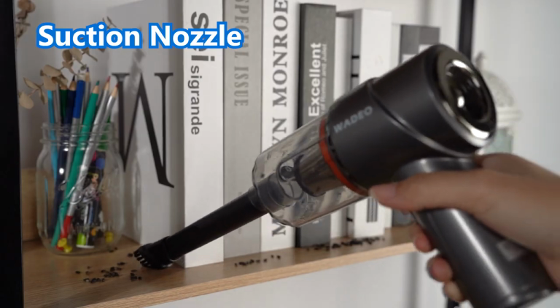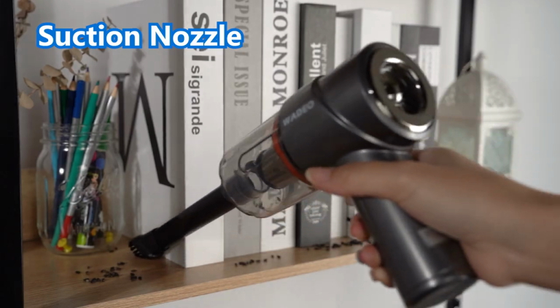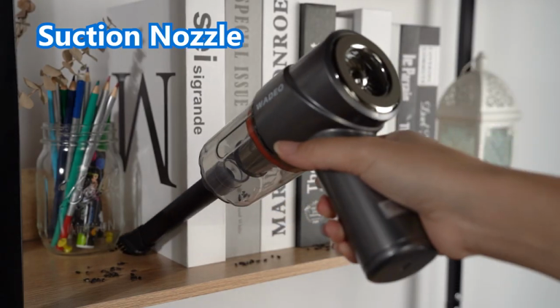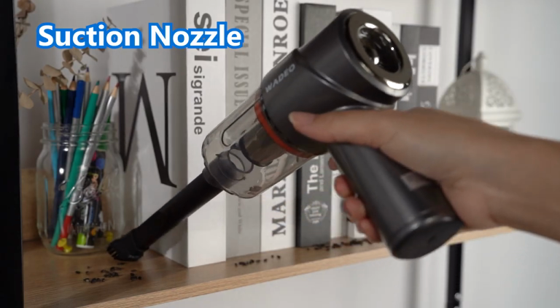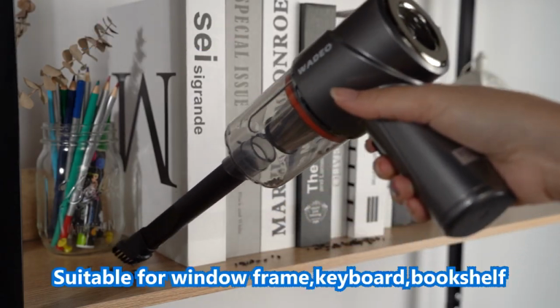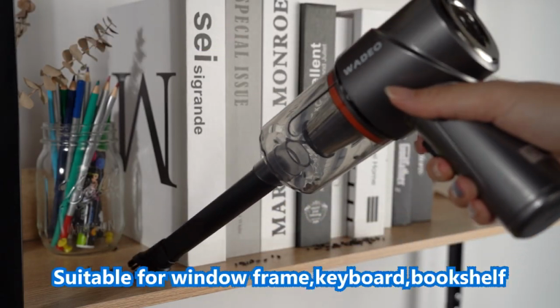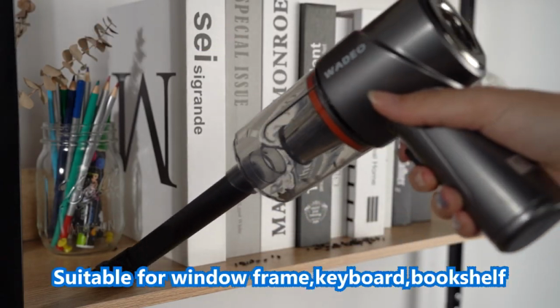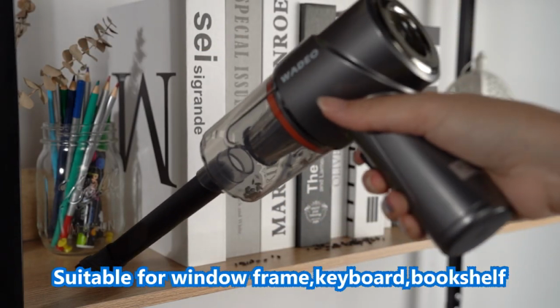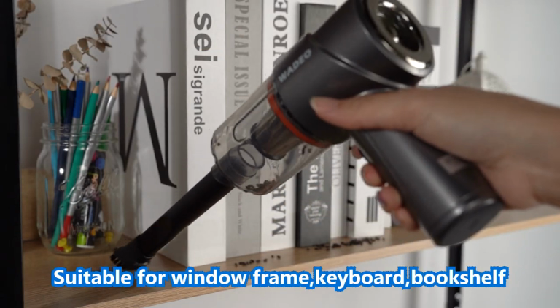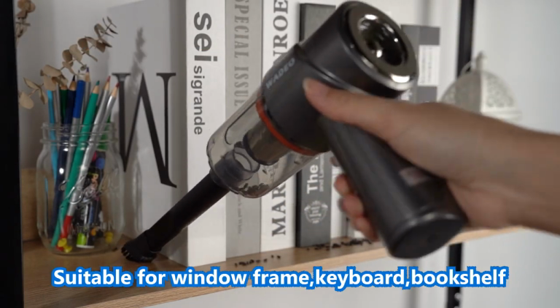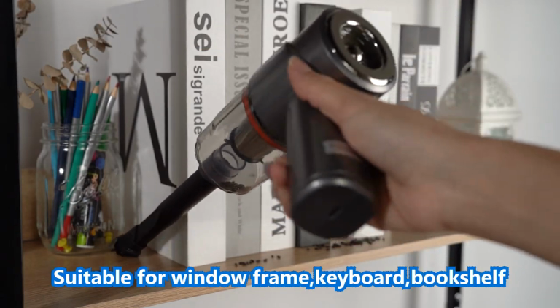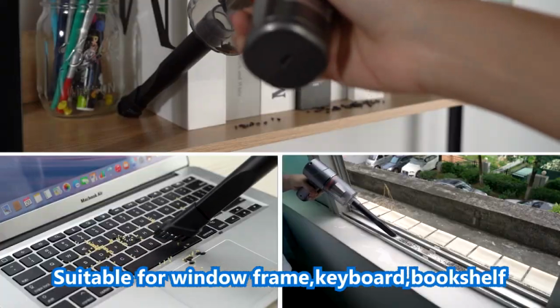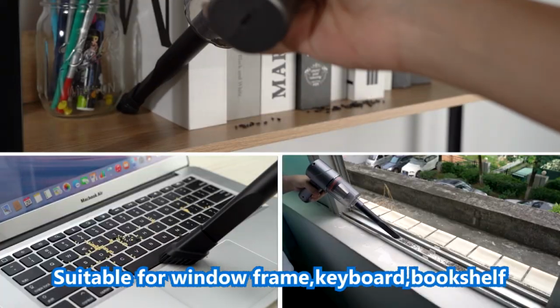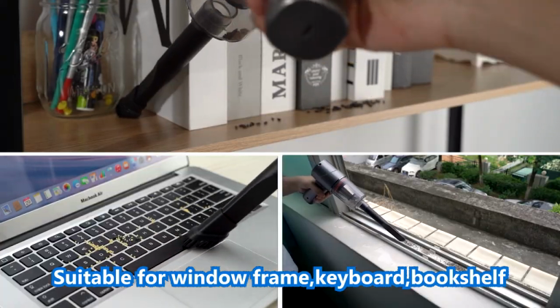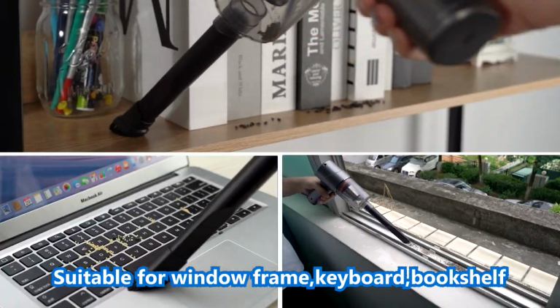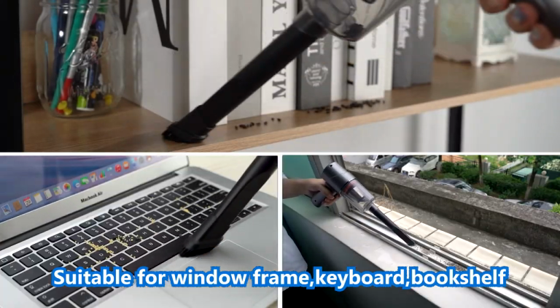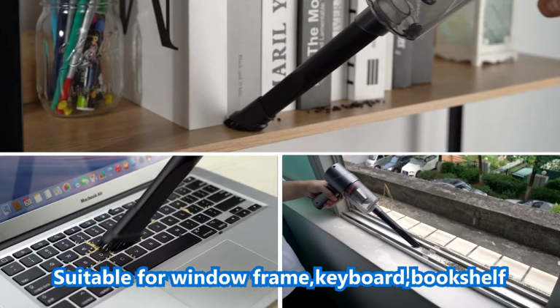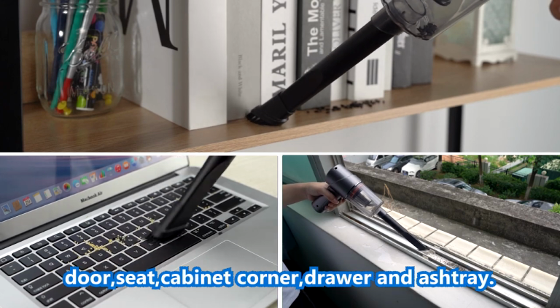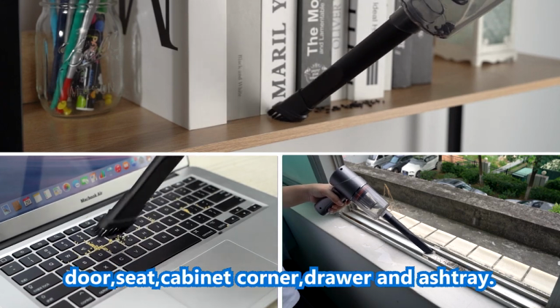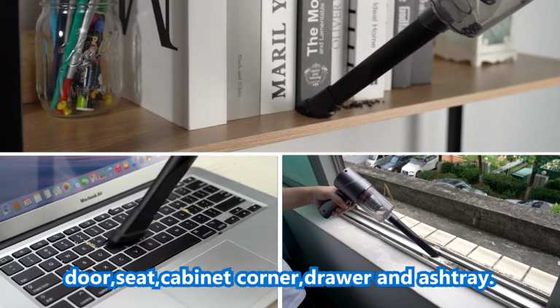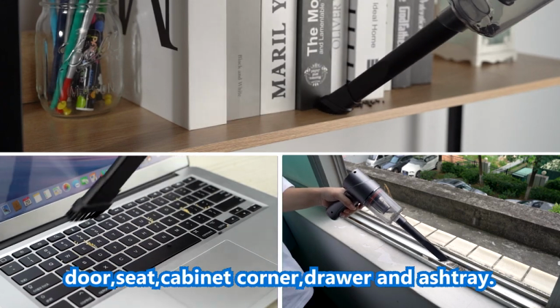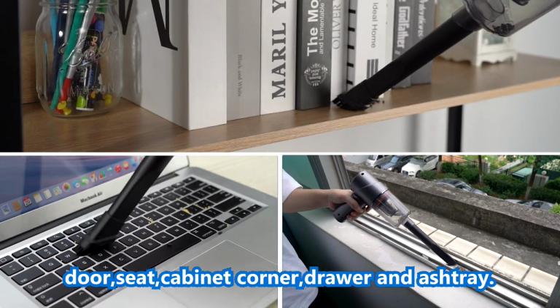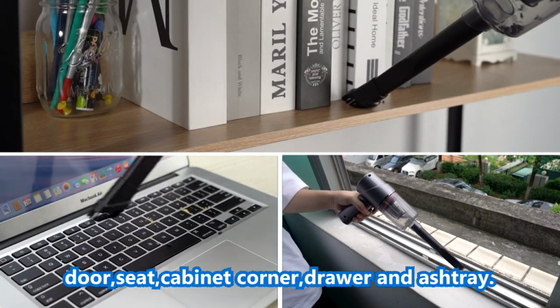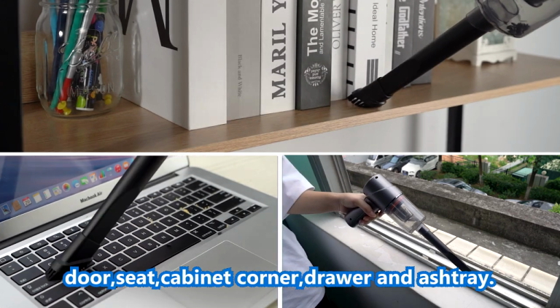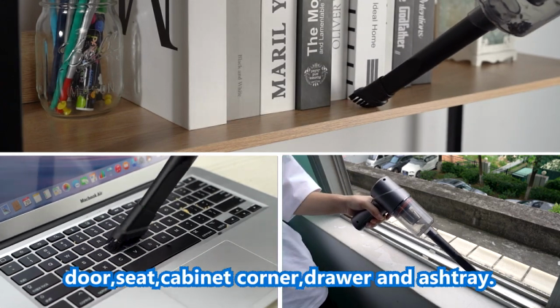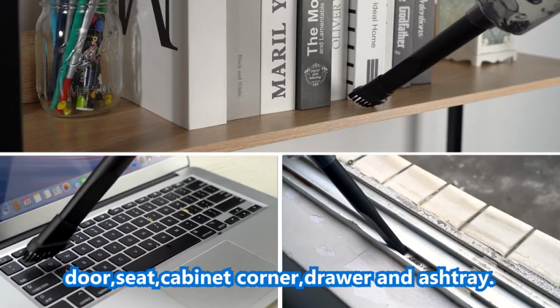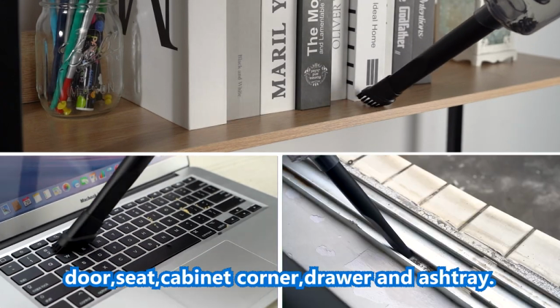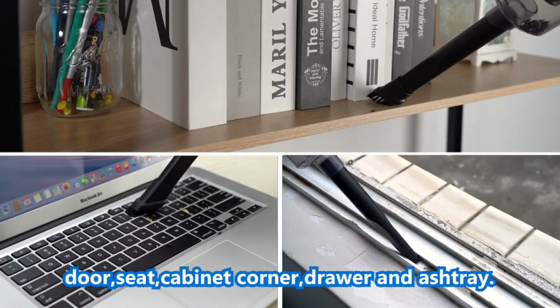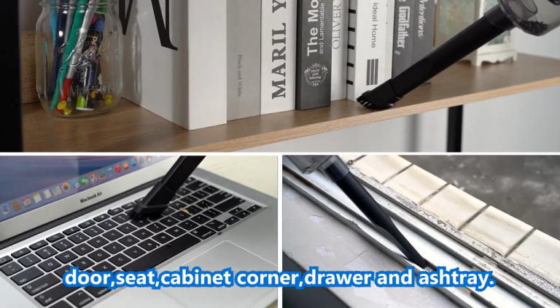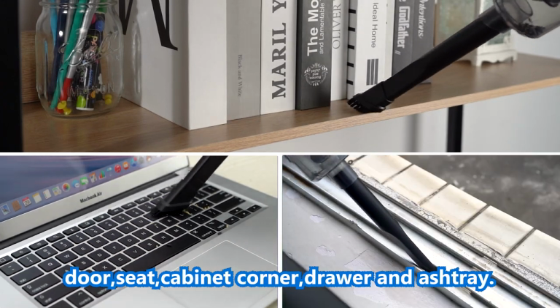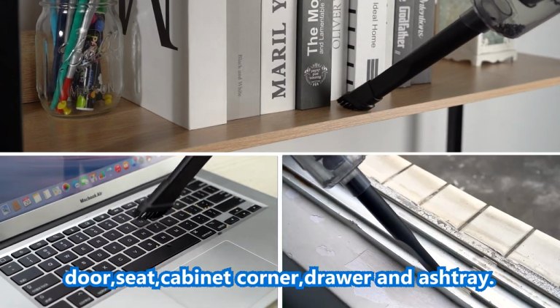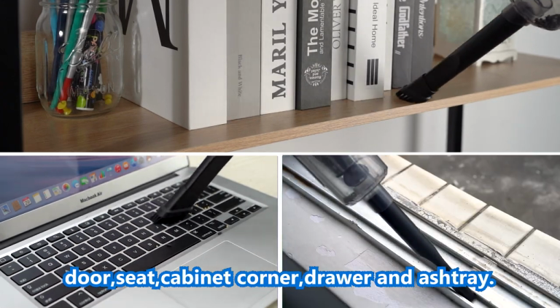Suction nozzle: suitable for window frames, keyboards, bookshelves, doors, seats, cabinet corners, drawers, and ashtrays.